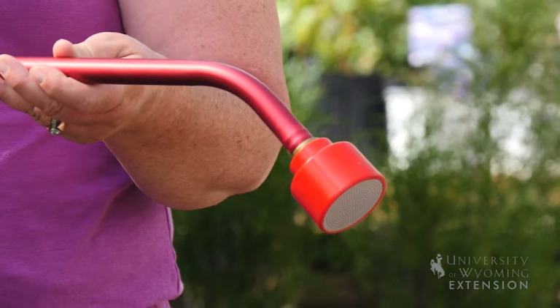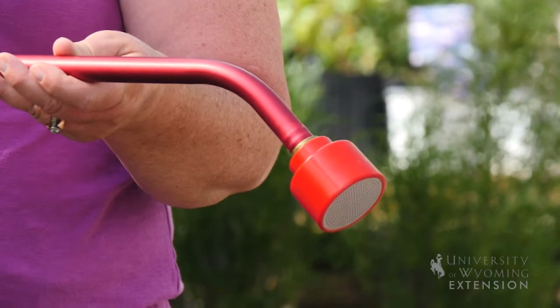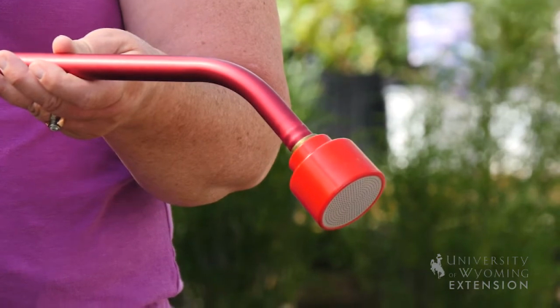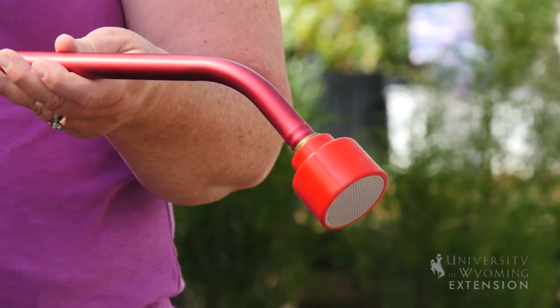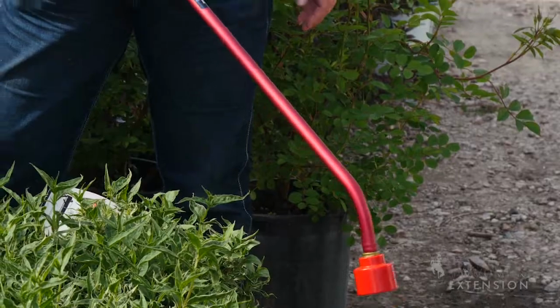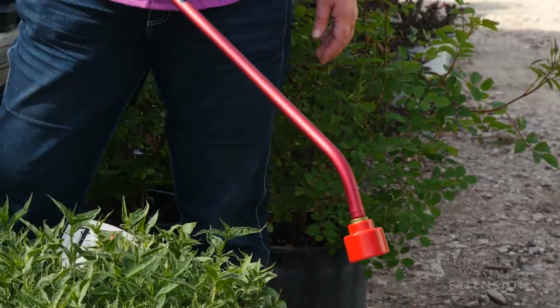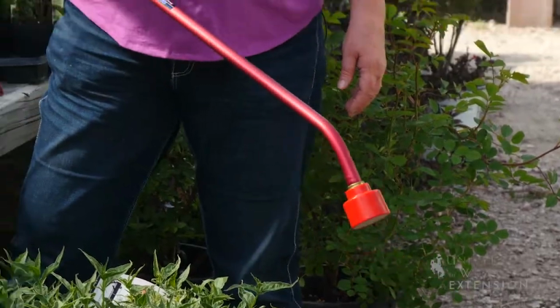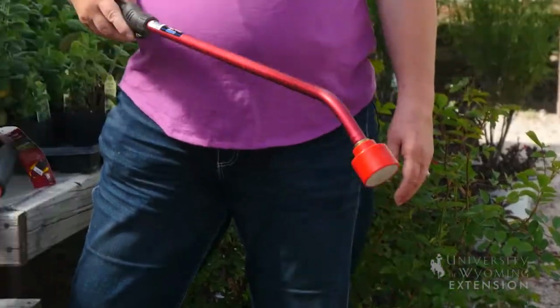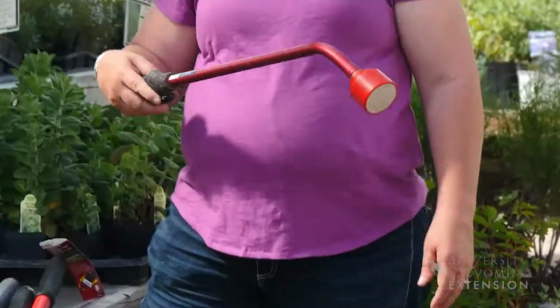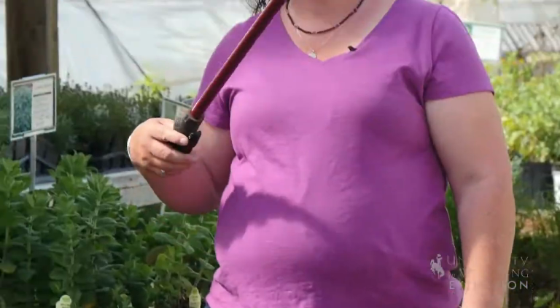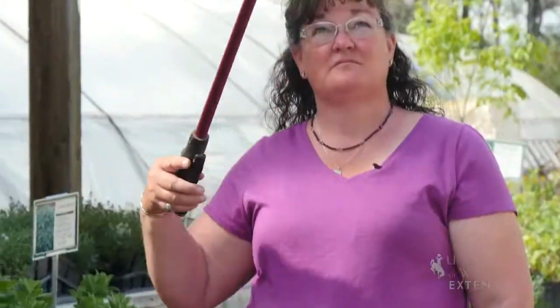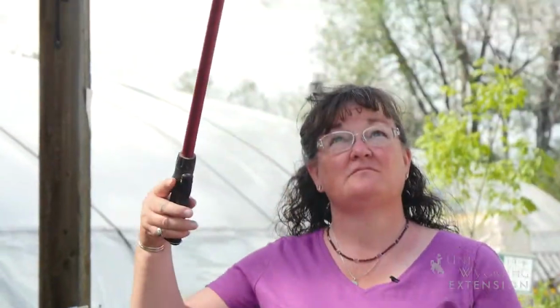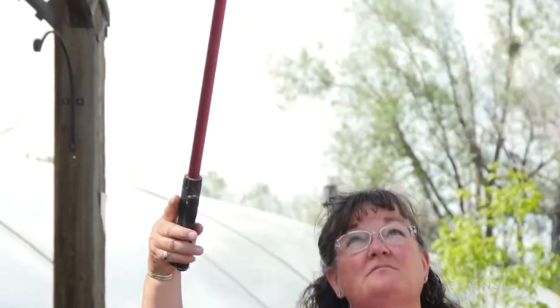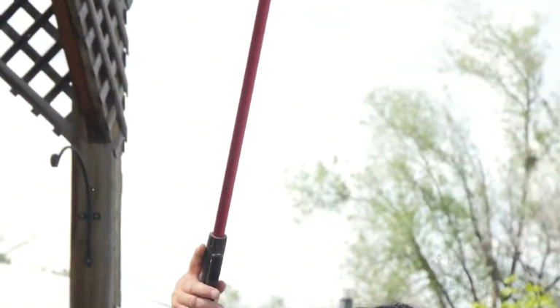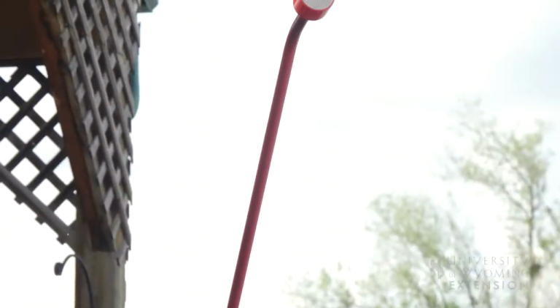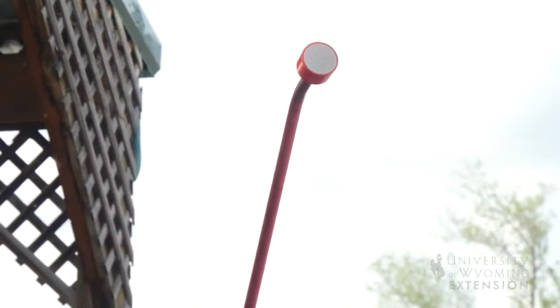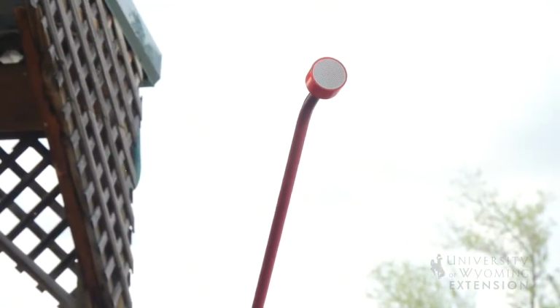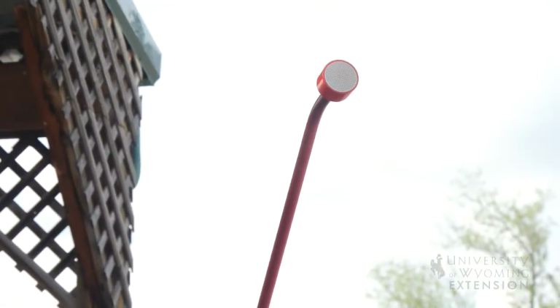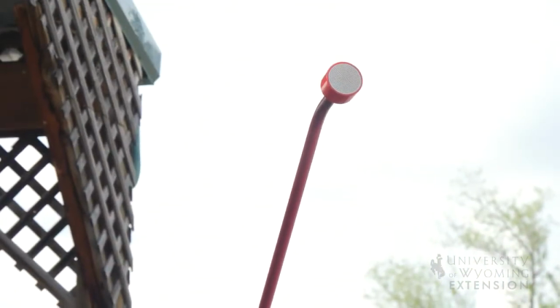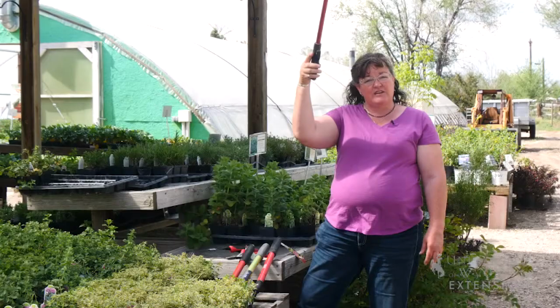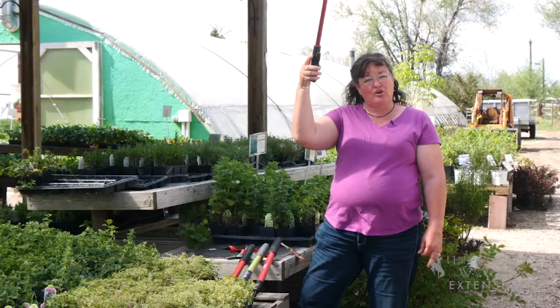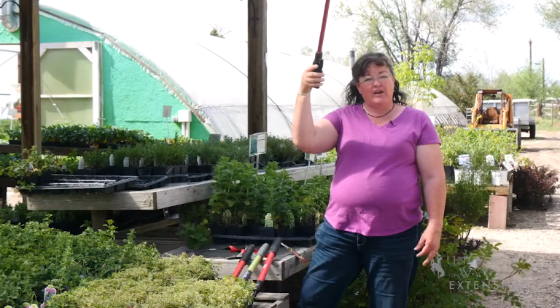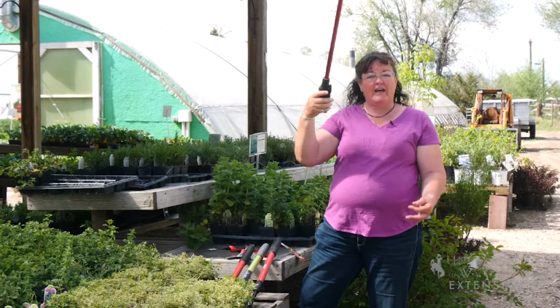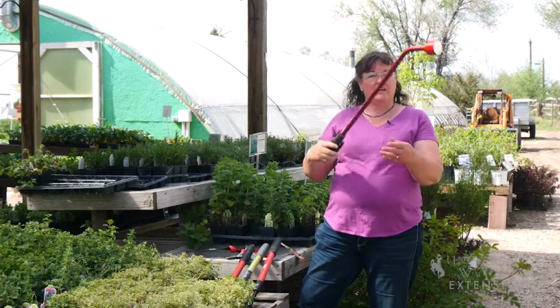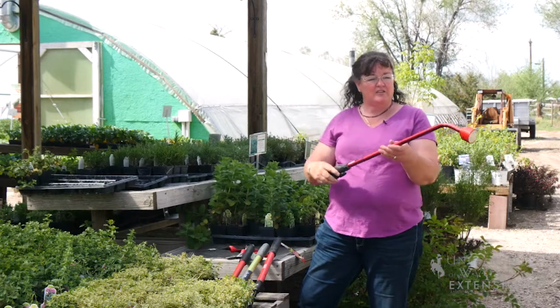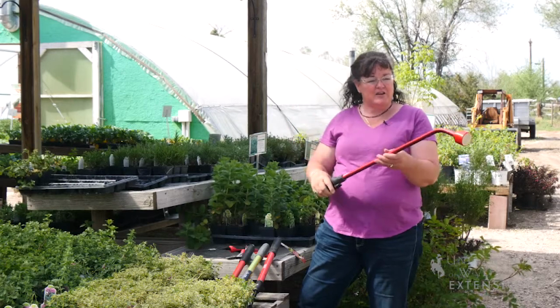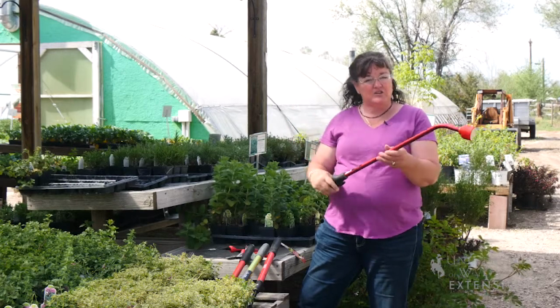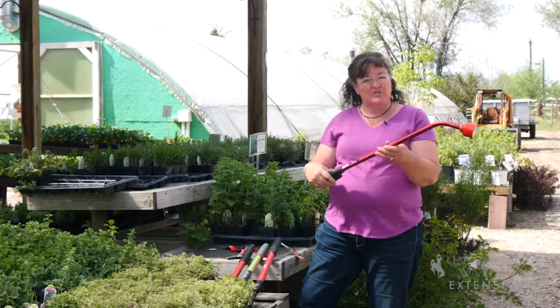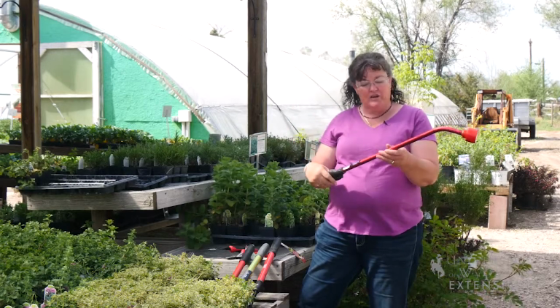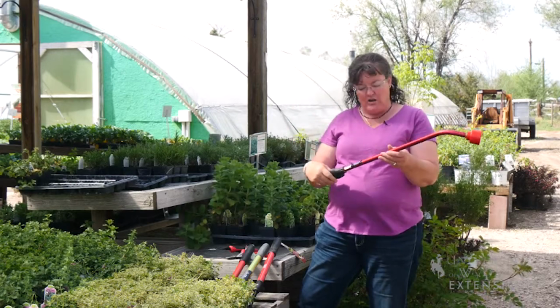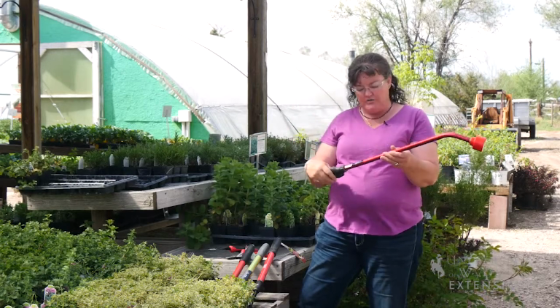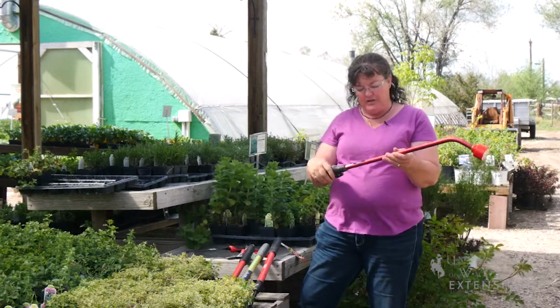We also have watering tools that will help you reach plants to water them either from a standing or a sitting position, or to reach plants that are overhead and make sure you can get water to them.